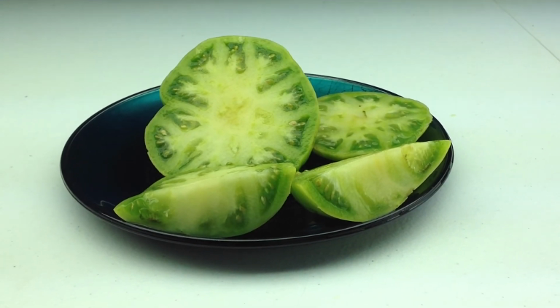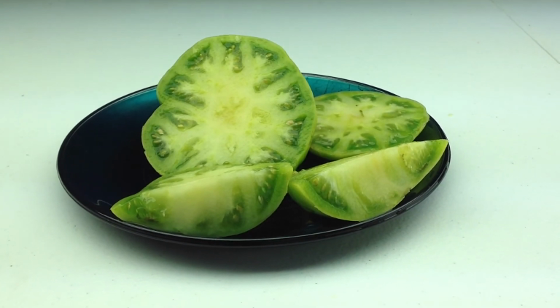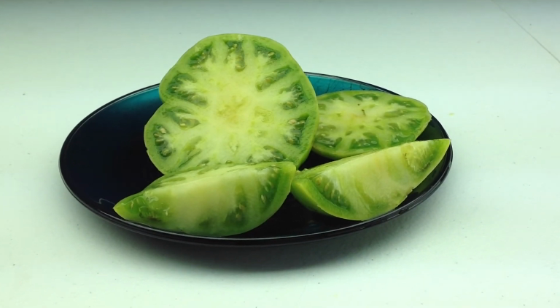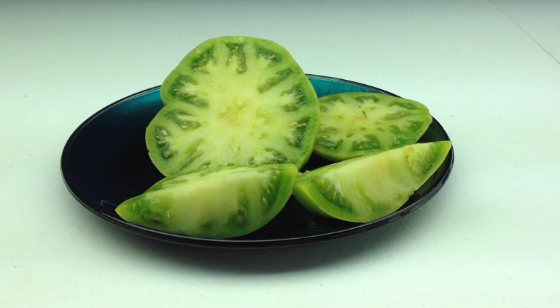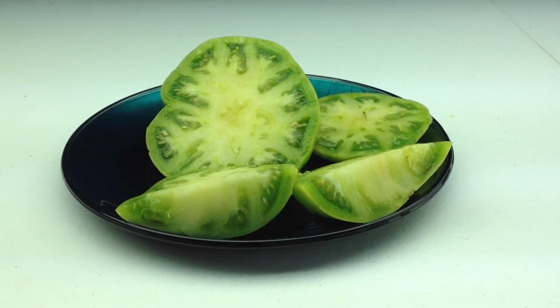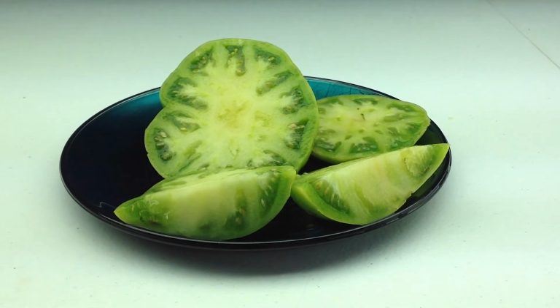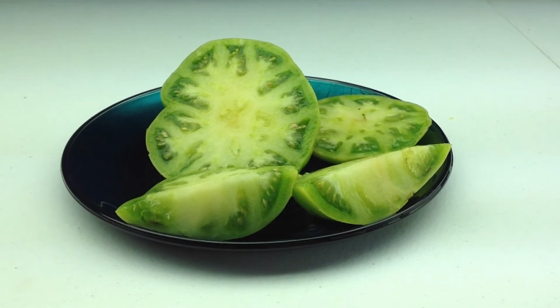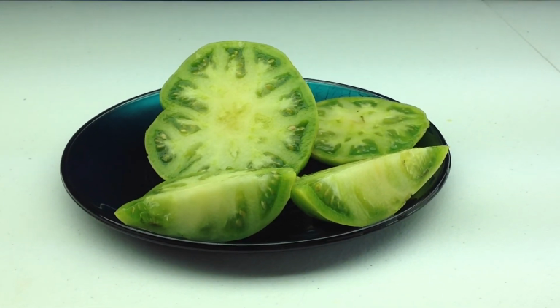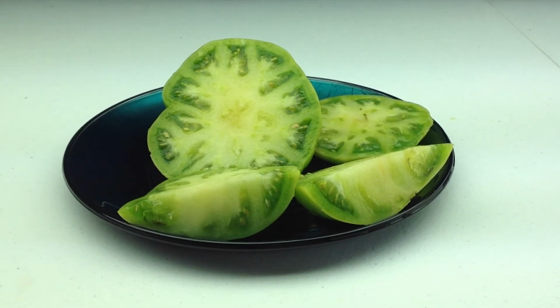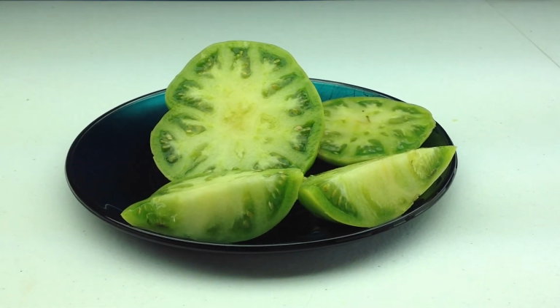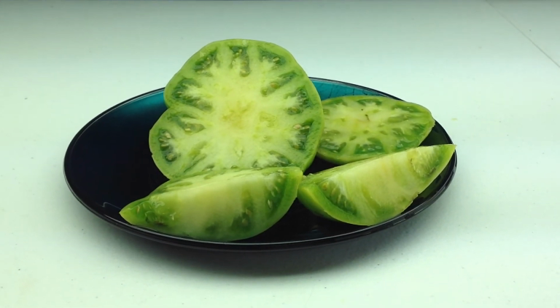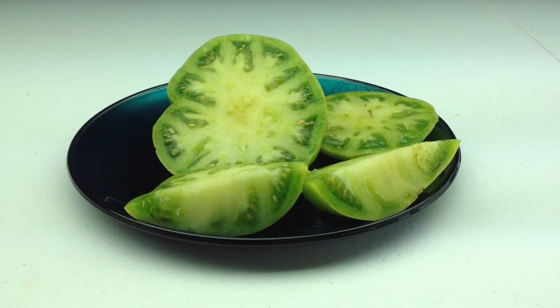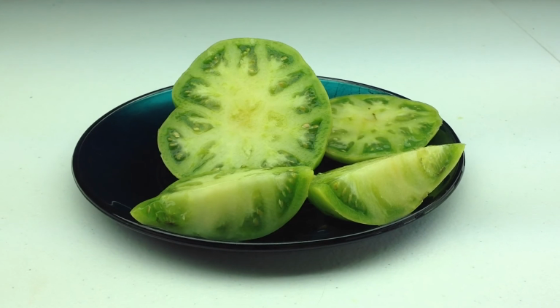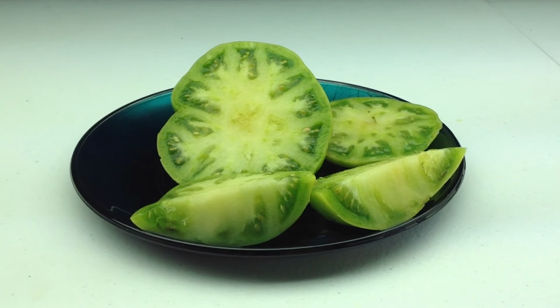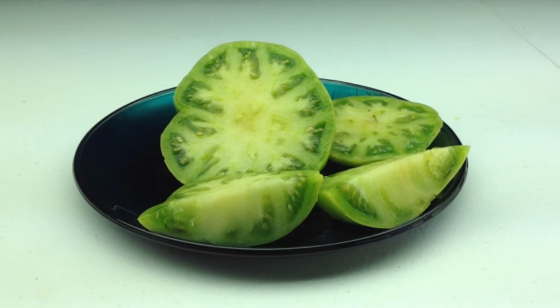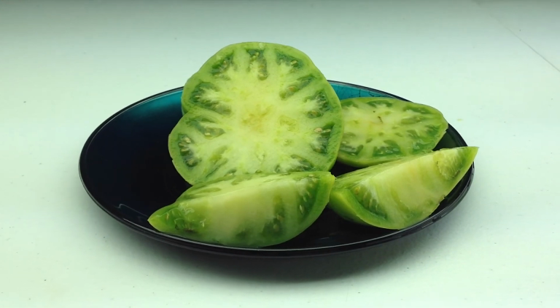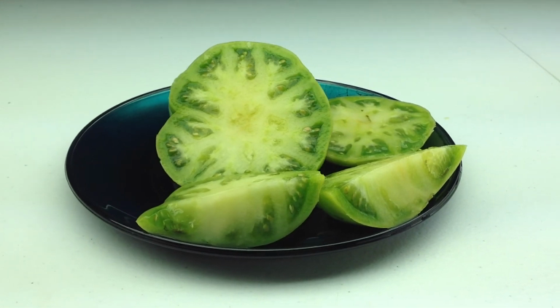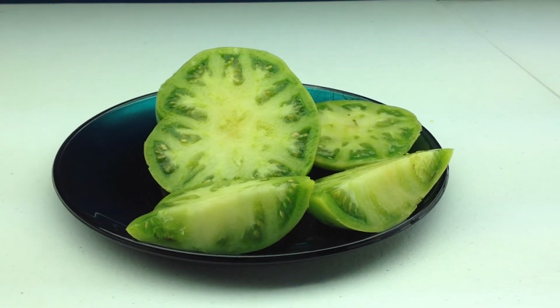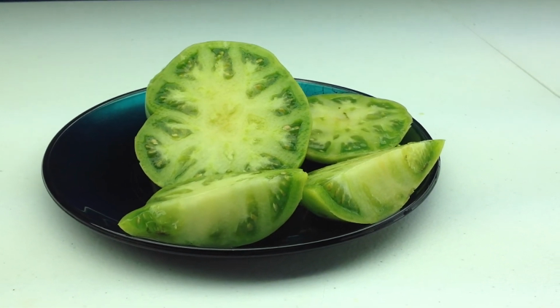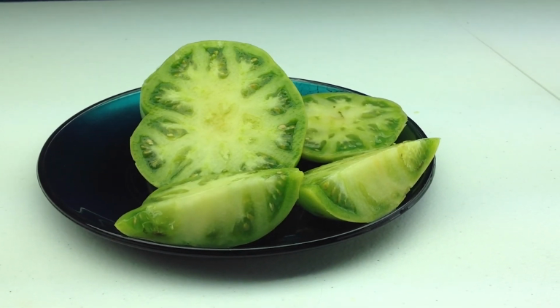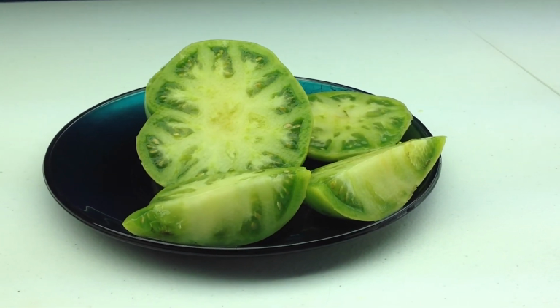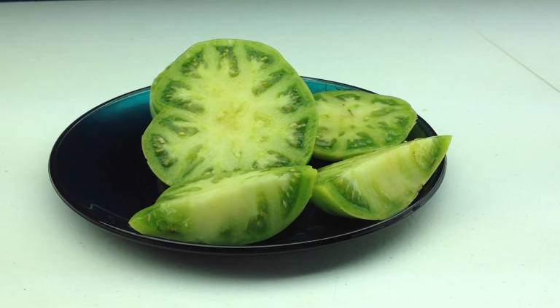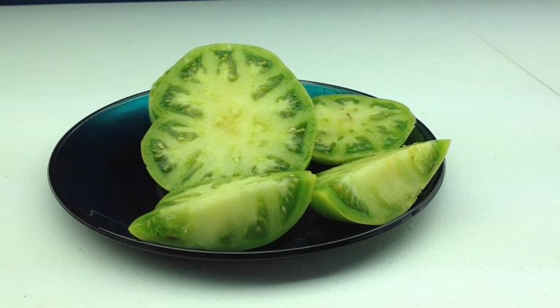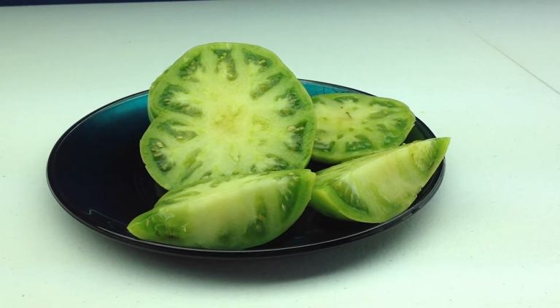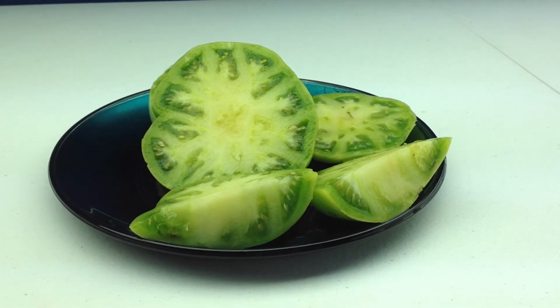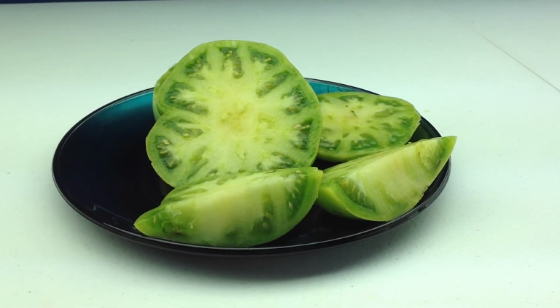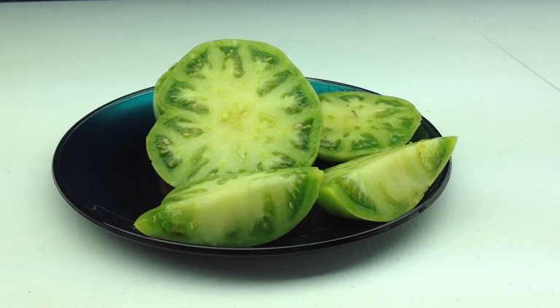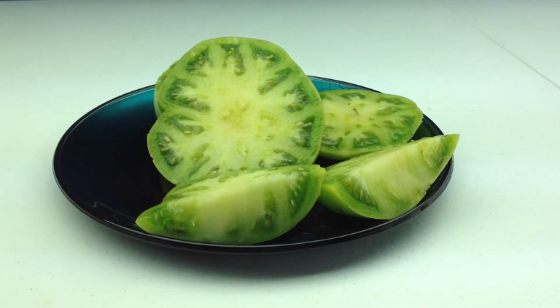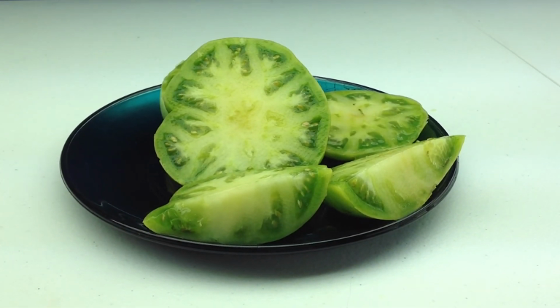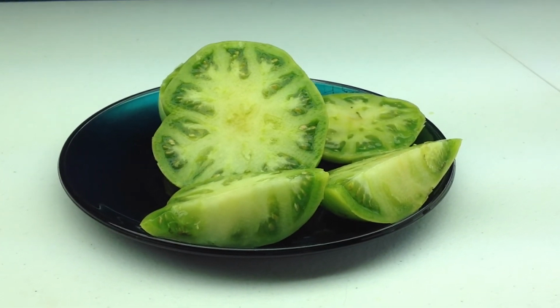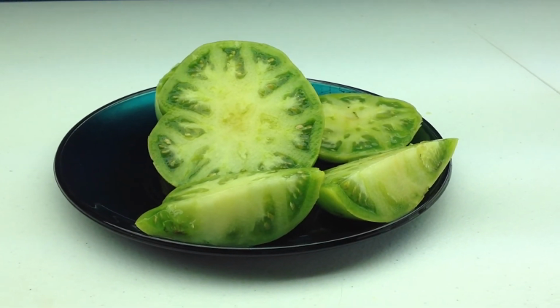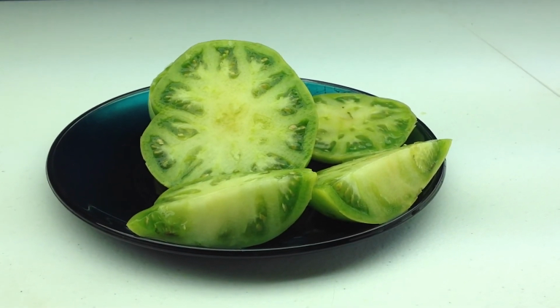This is Dwarf Jackass Green — good resistance to diseases. Early blight? Didn't have any.